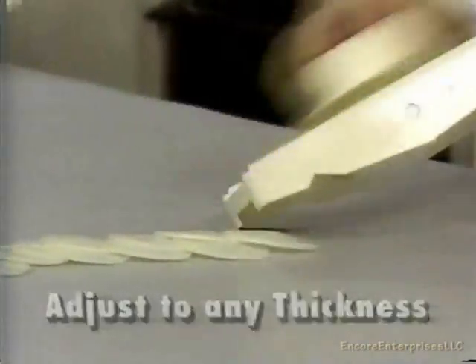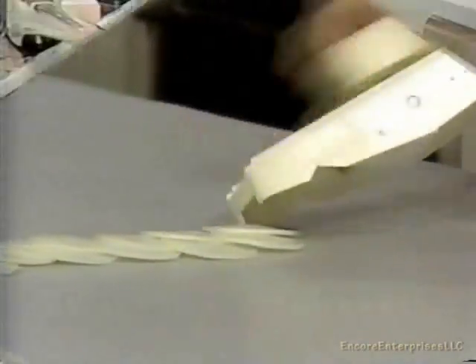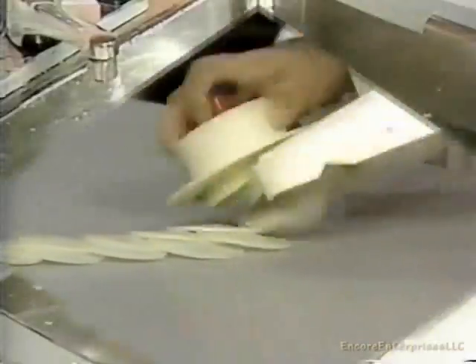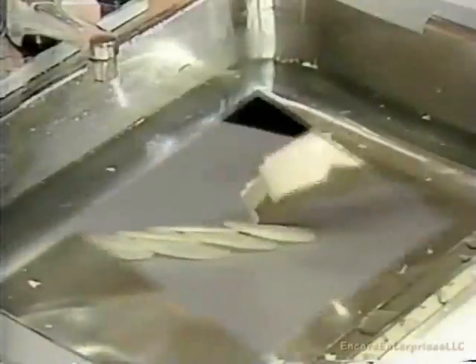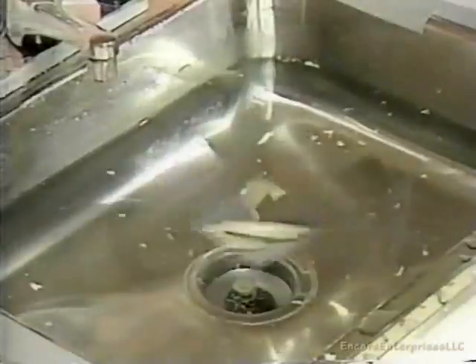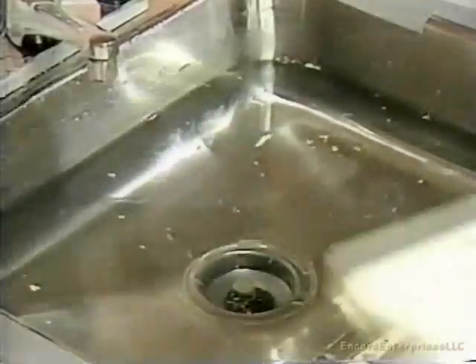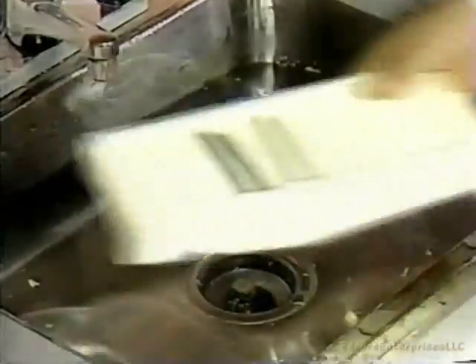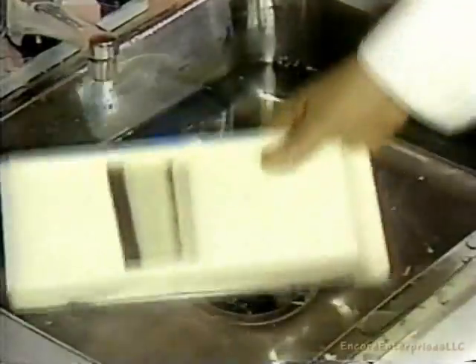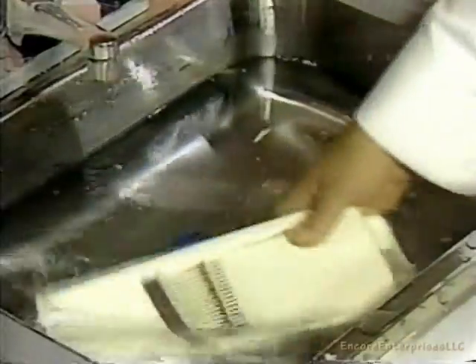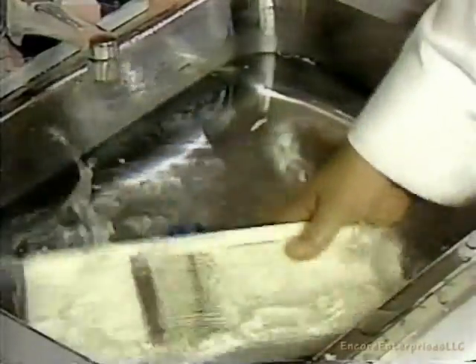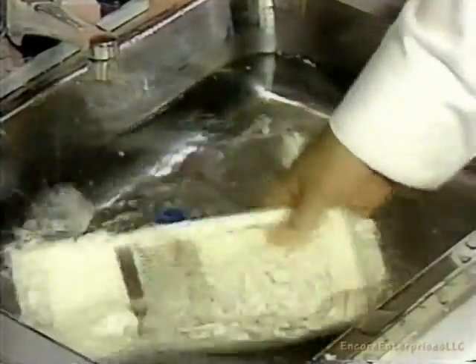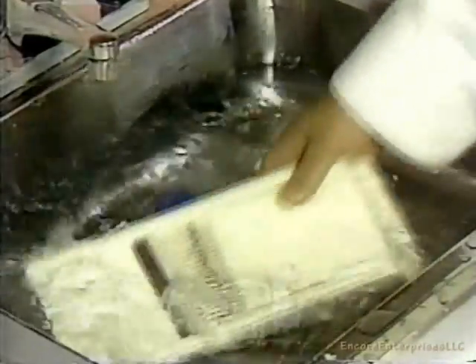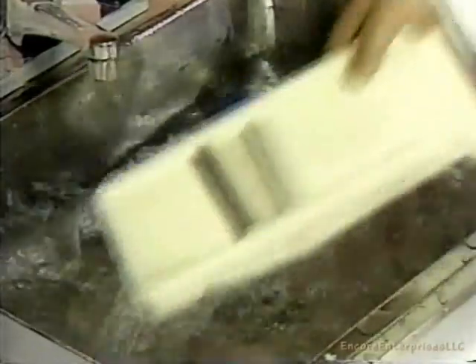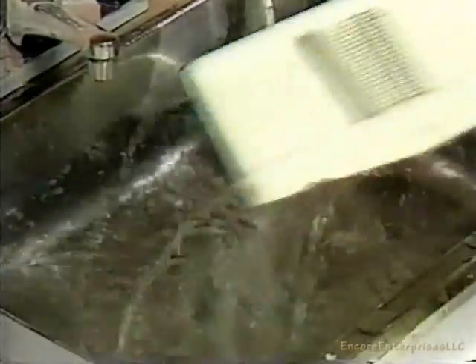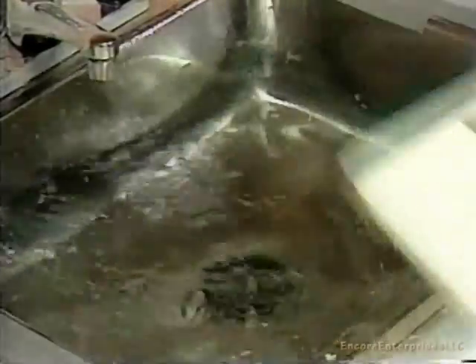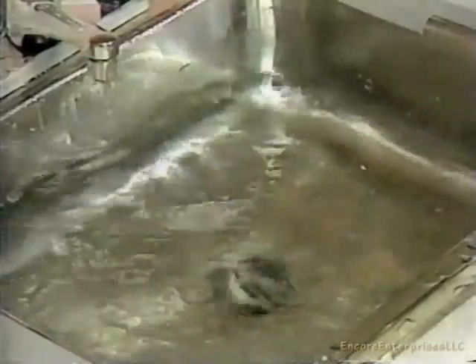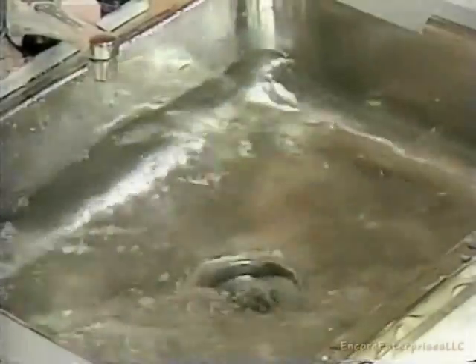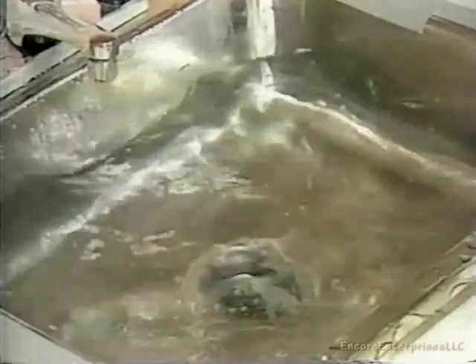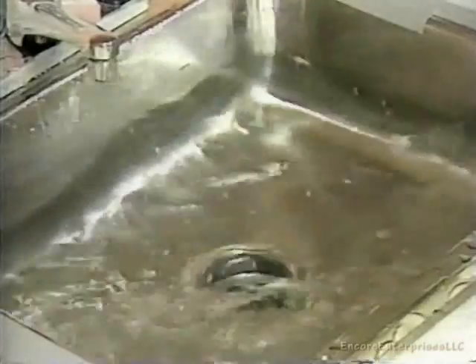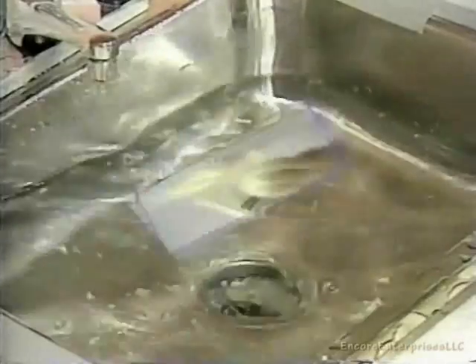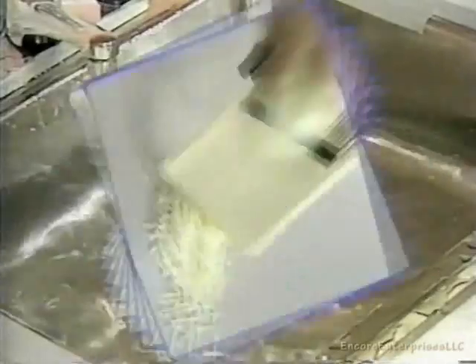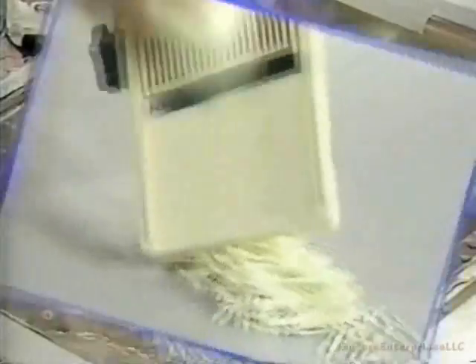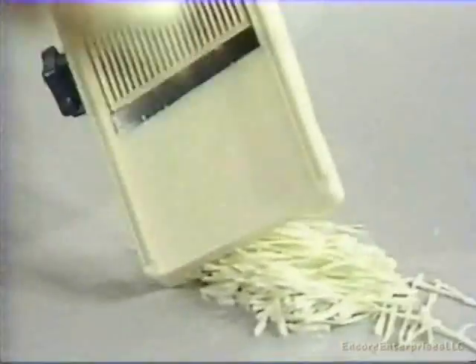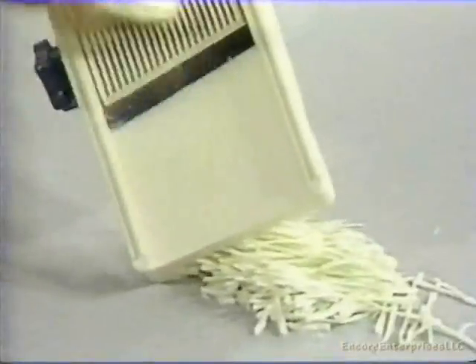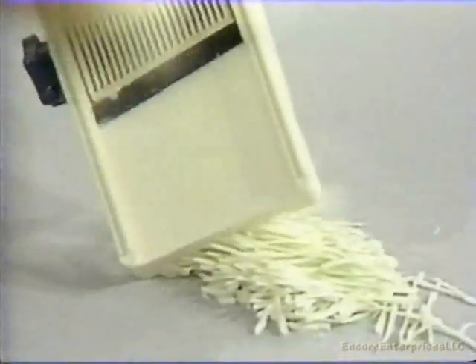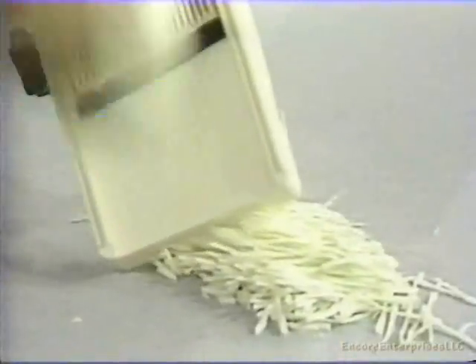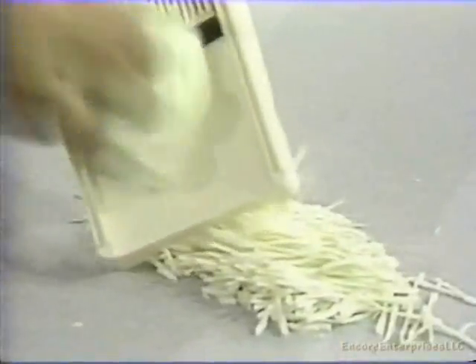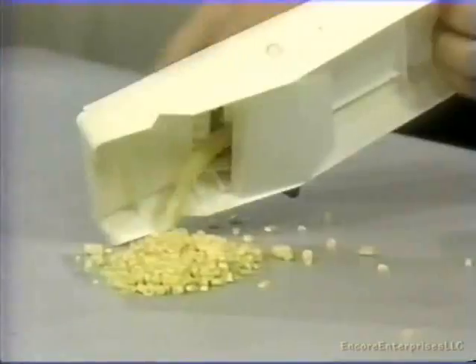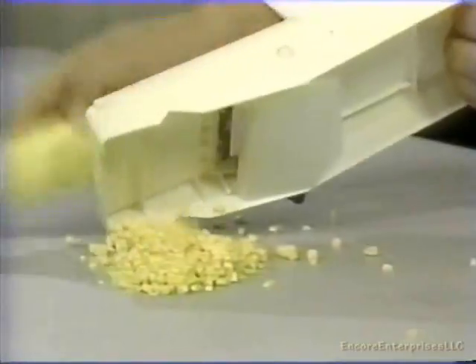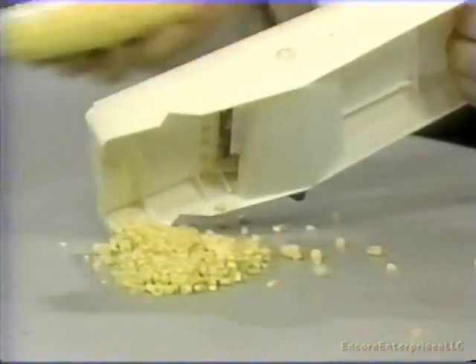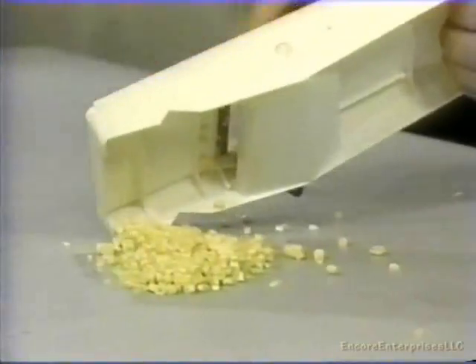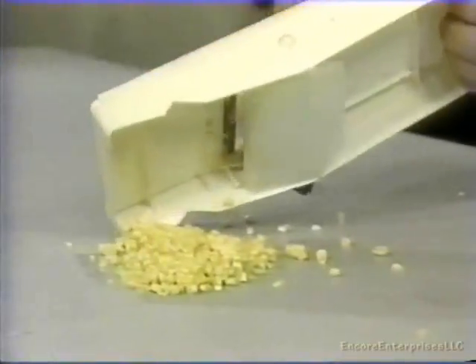And clean up is a snap. Just rinse and you're ready to go. But the Kitchen Wizard does so much more.